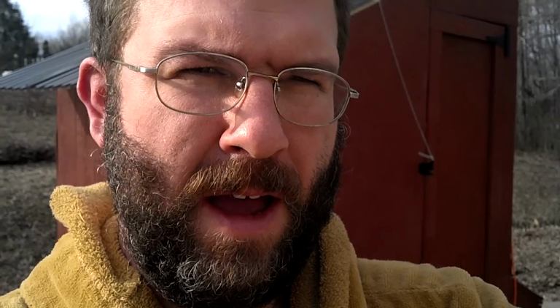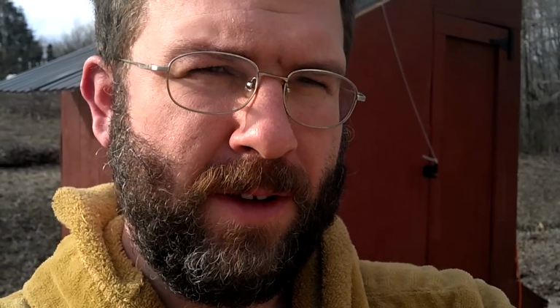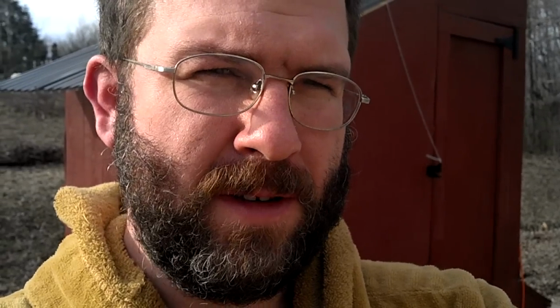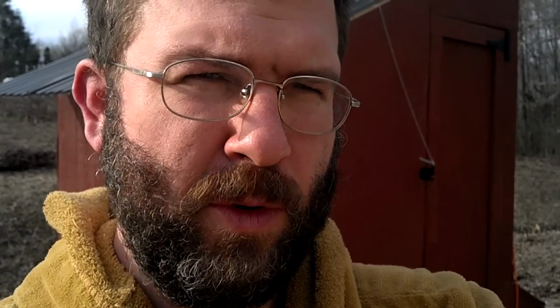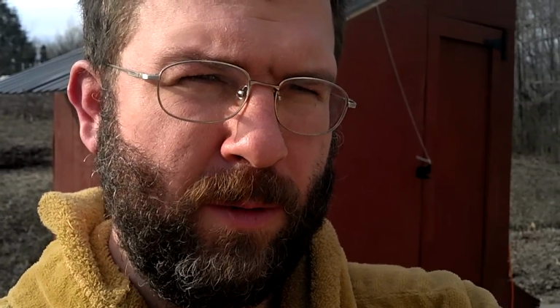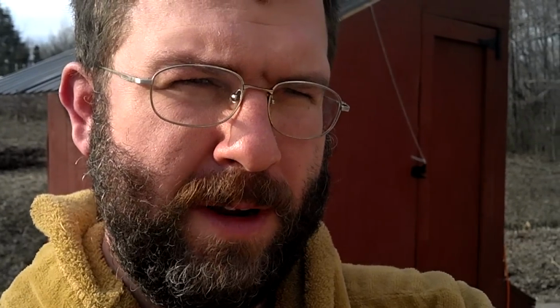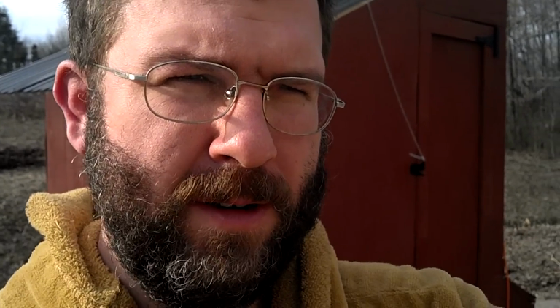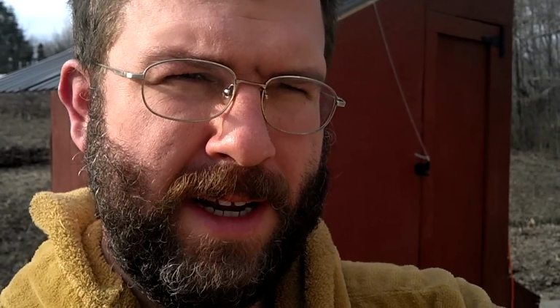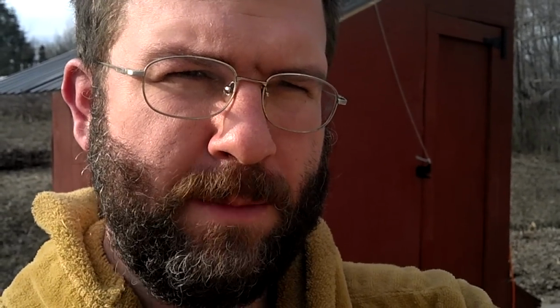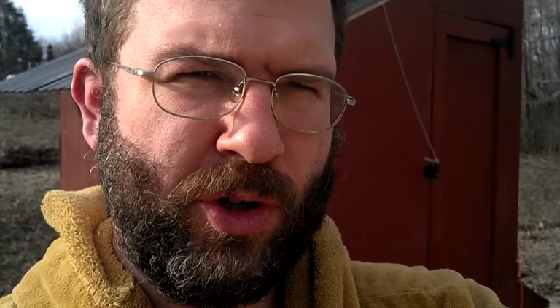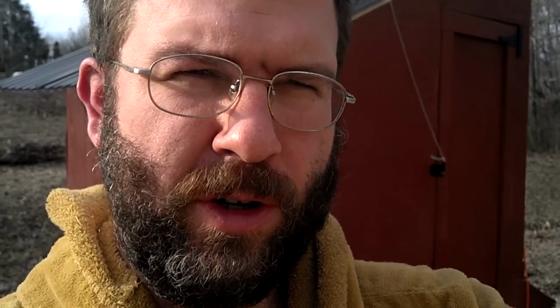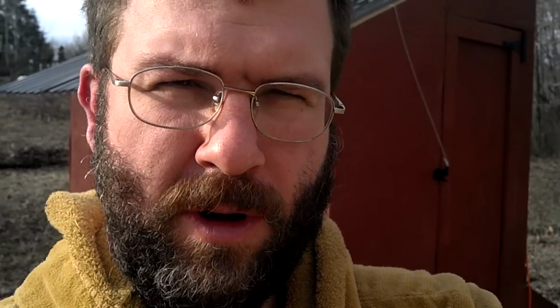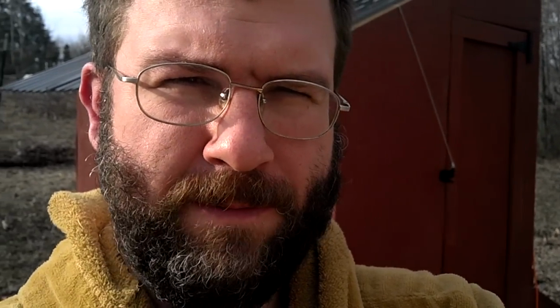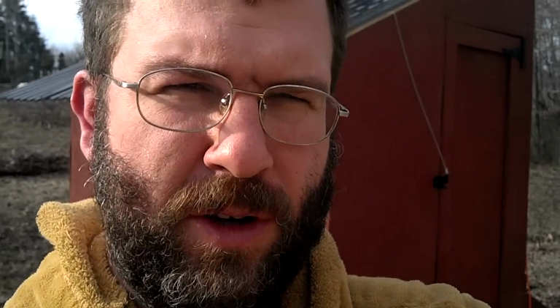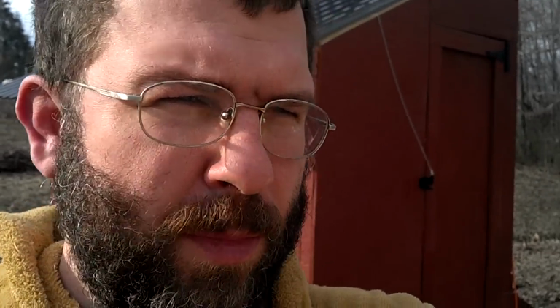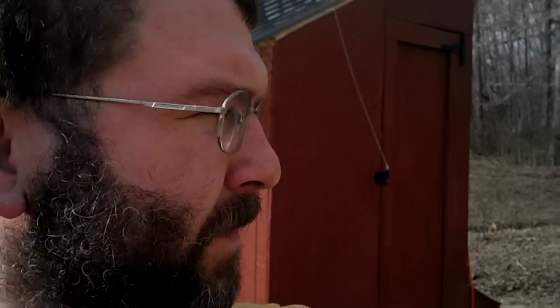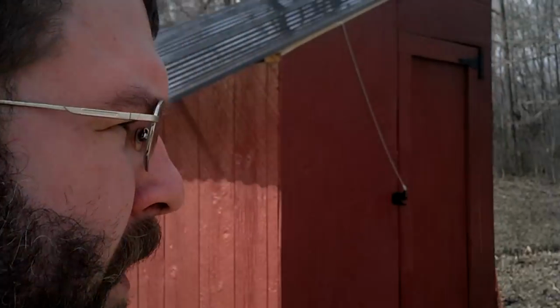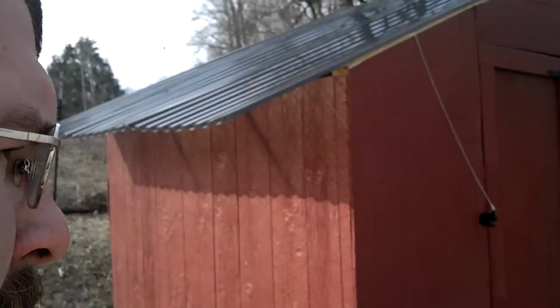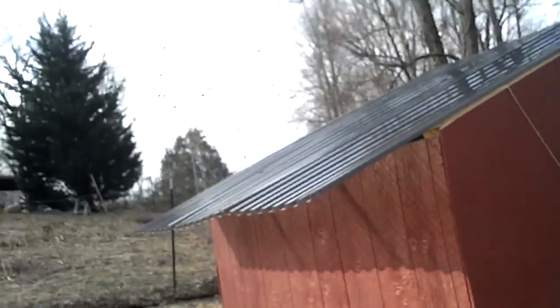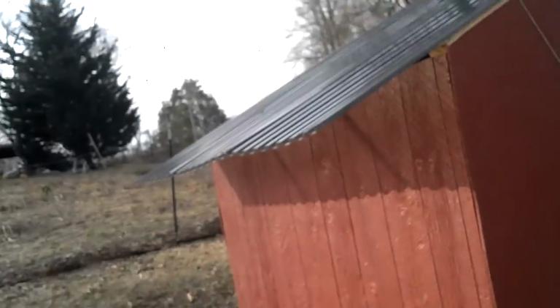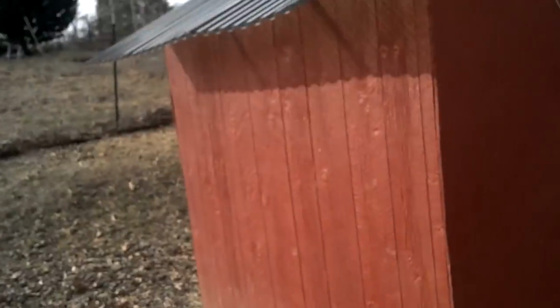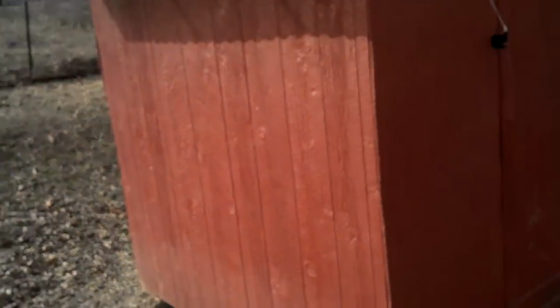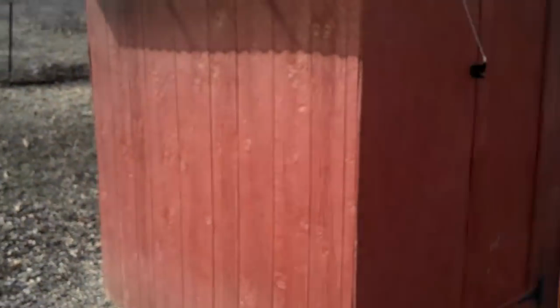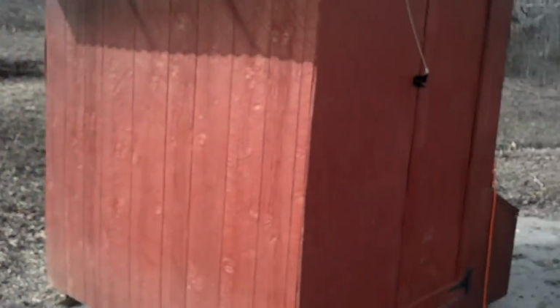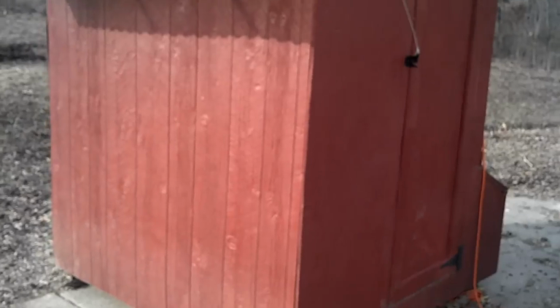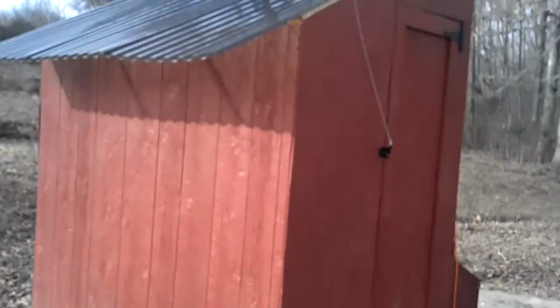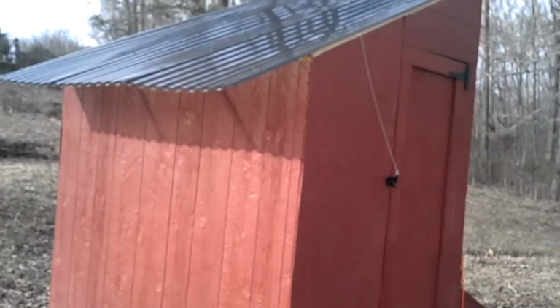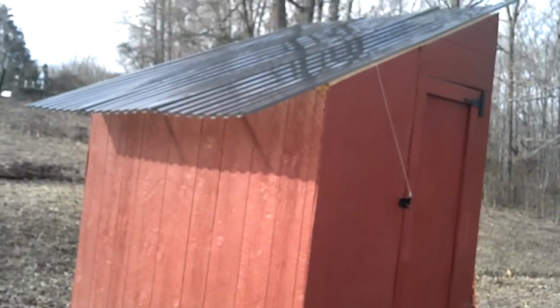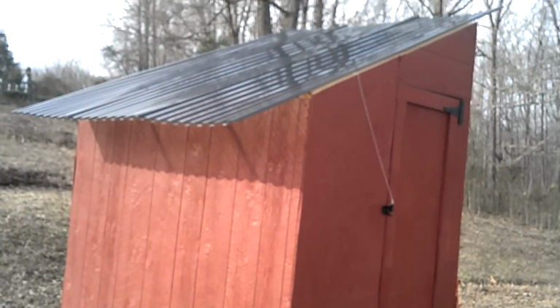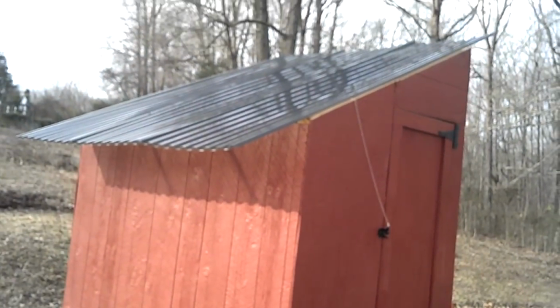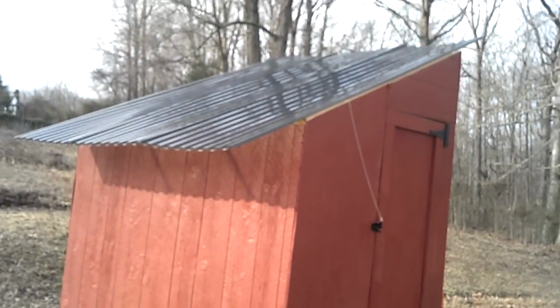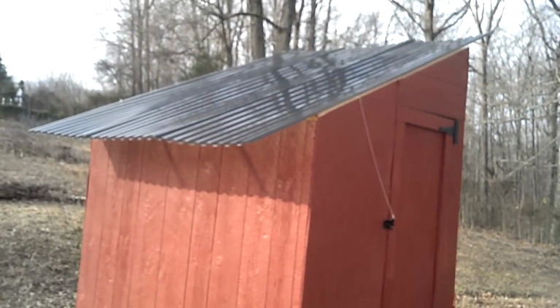I thought this morning would be a good time to show you all the coop. So here it is. We built it ourselves.